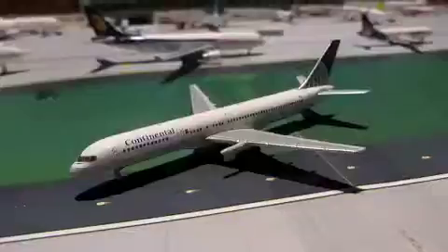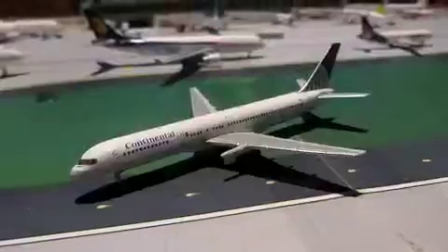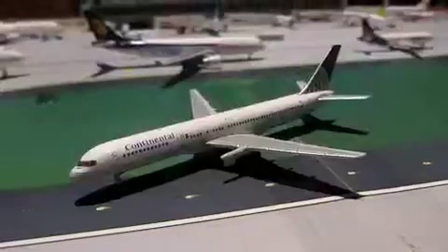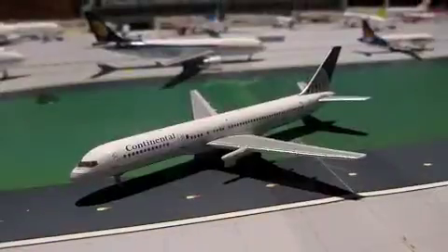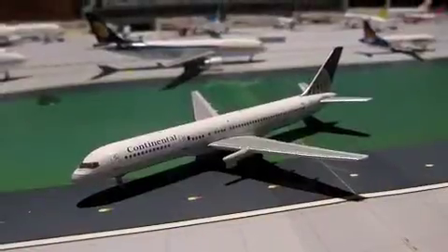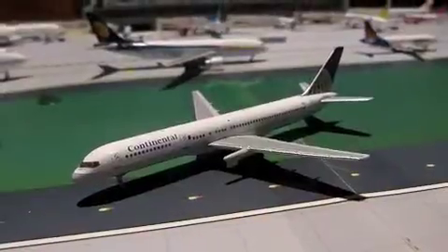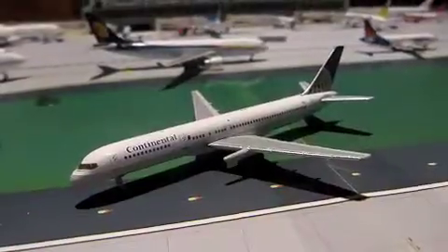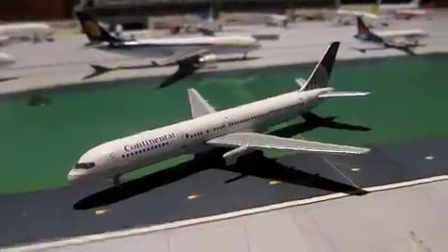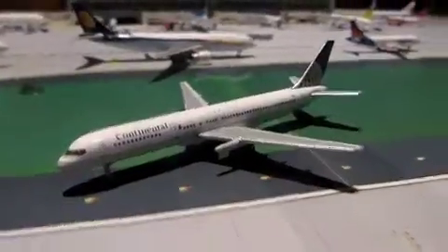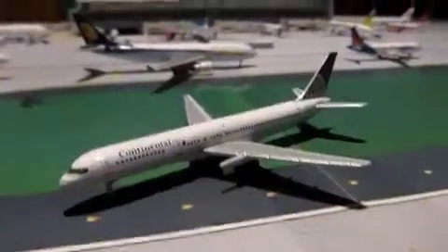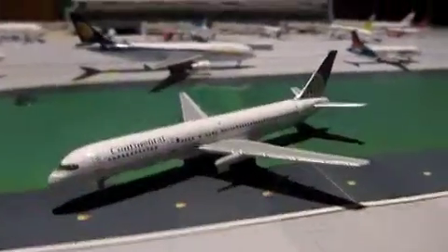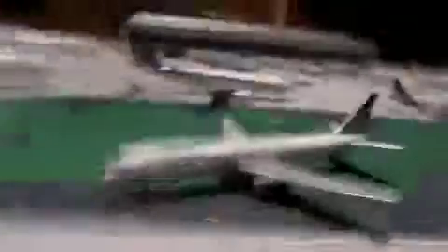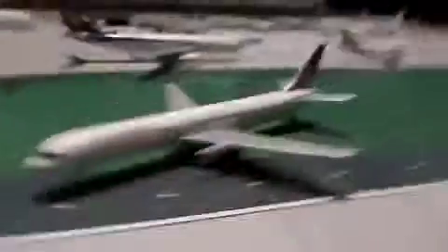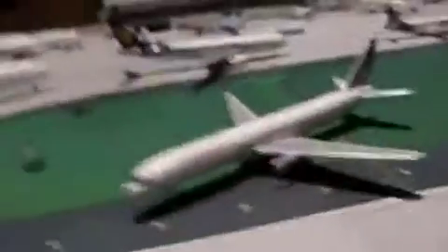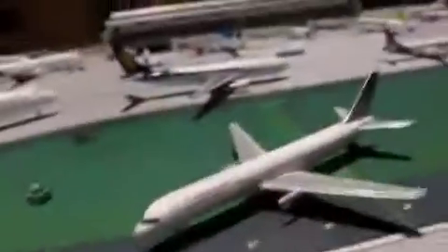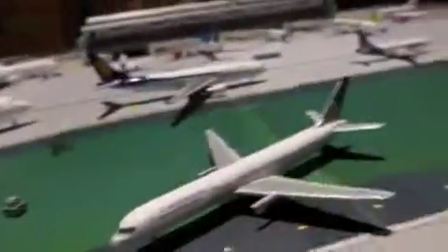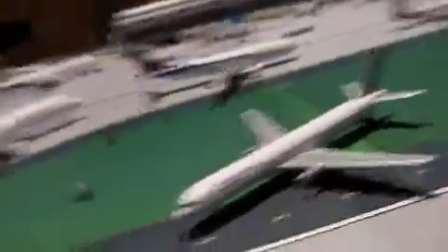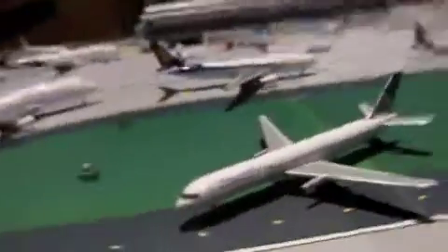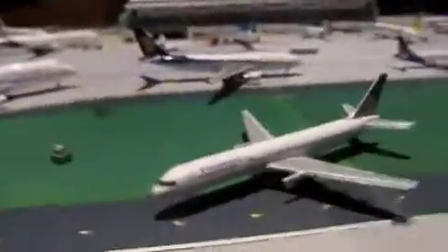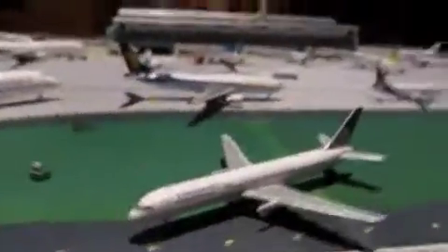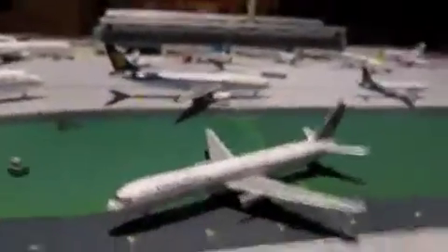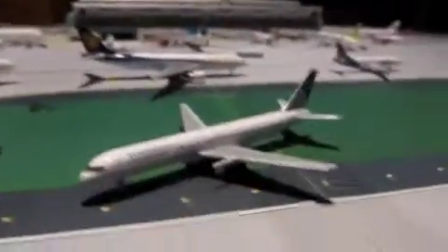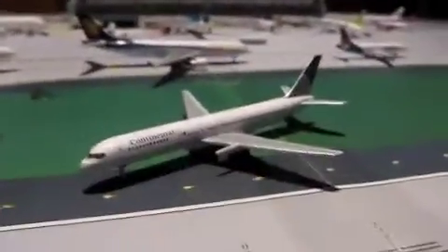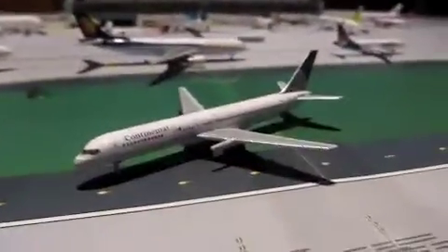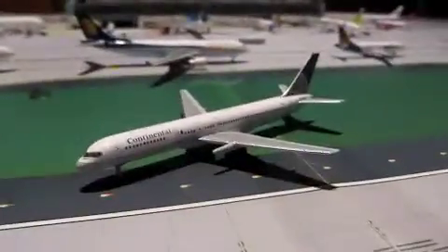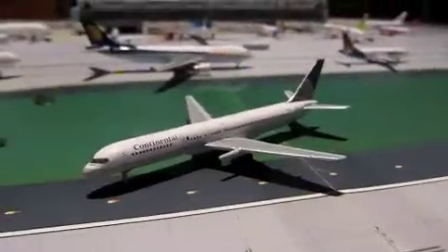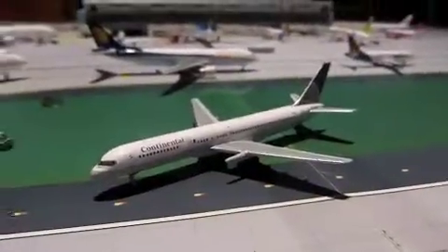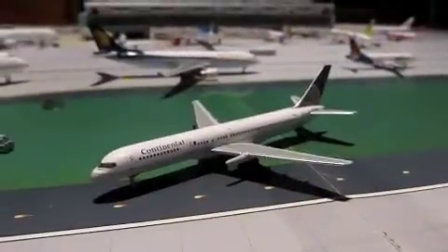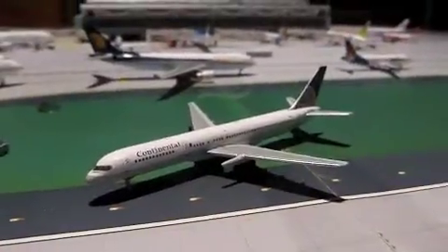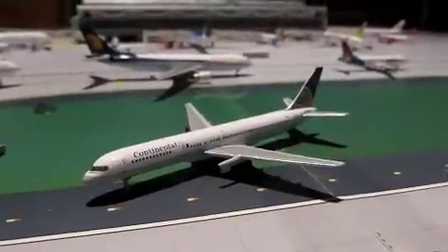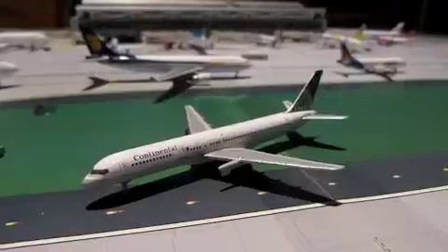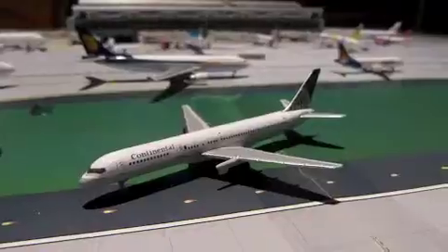Hello everyone, this is PilotGemini33 here, coming at you with a Gemini Jets review.